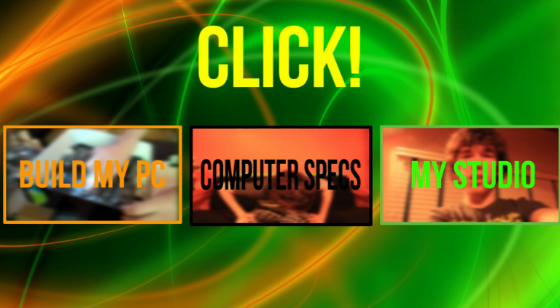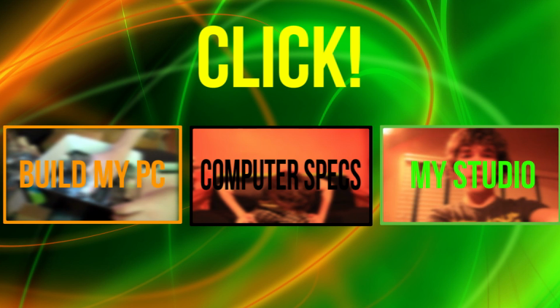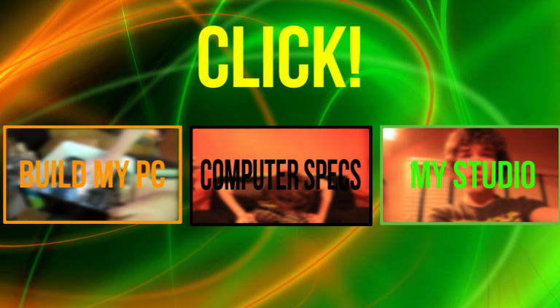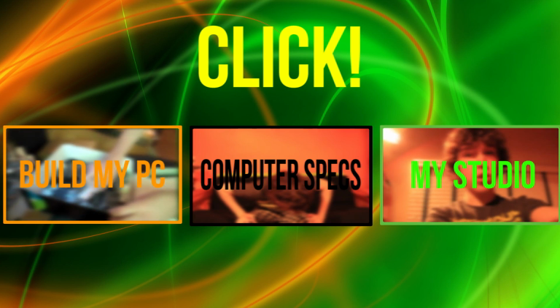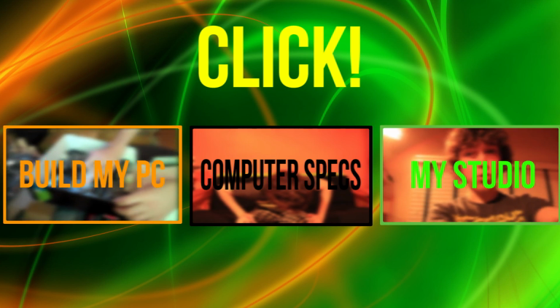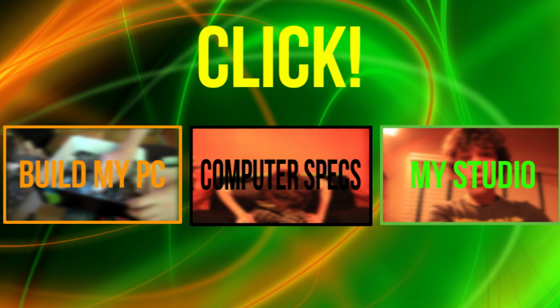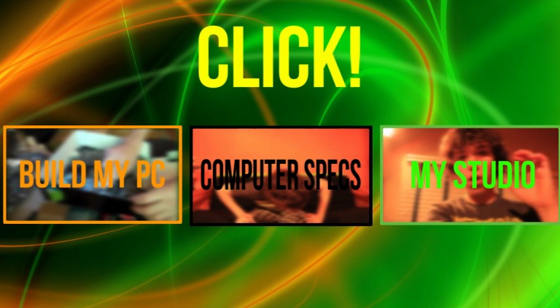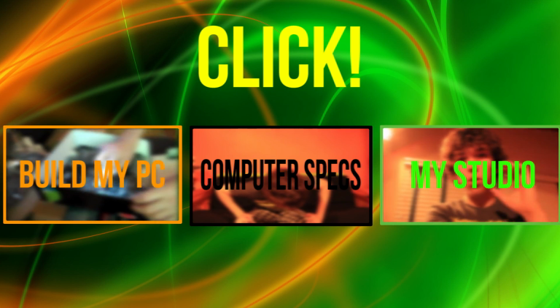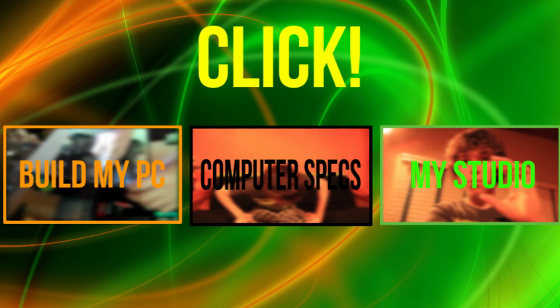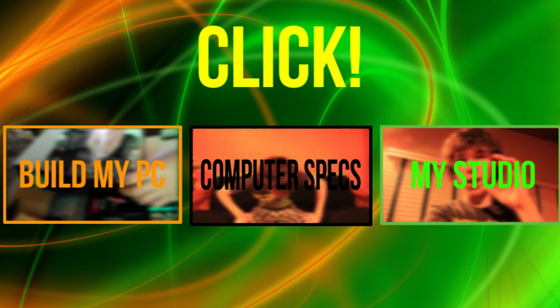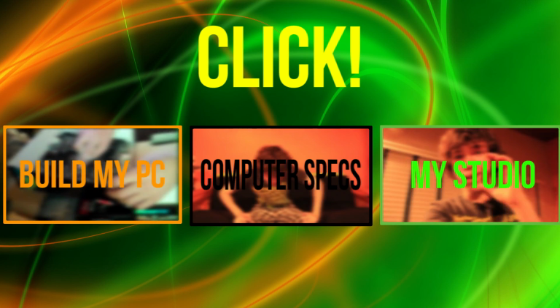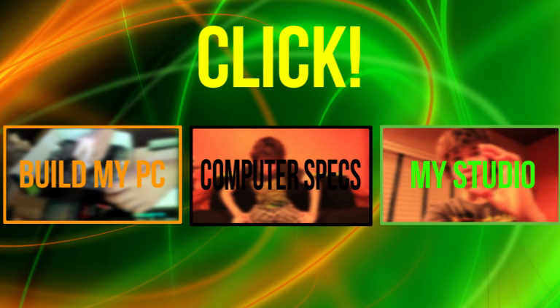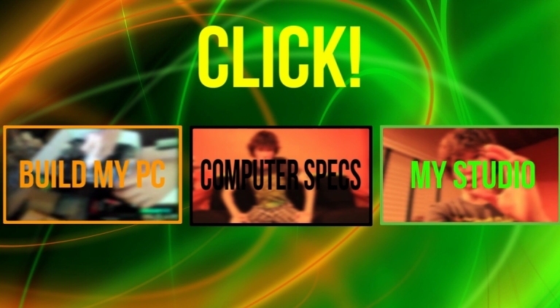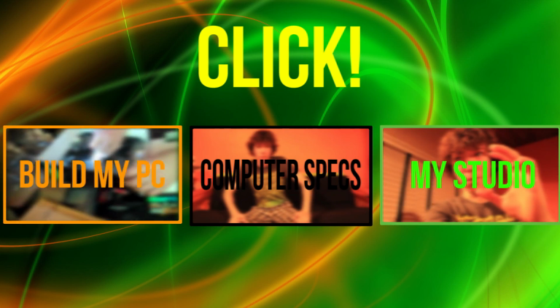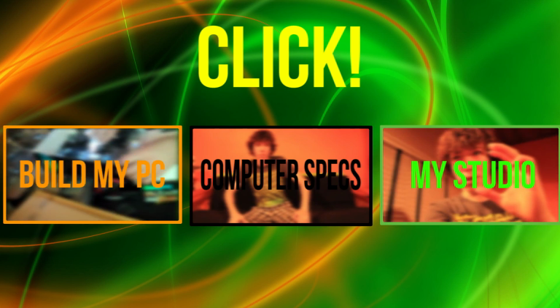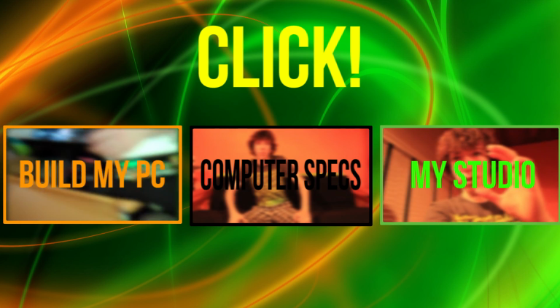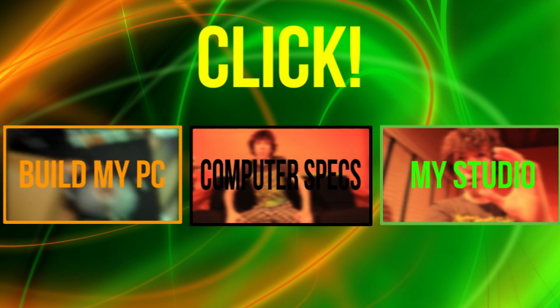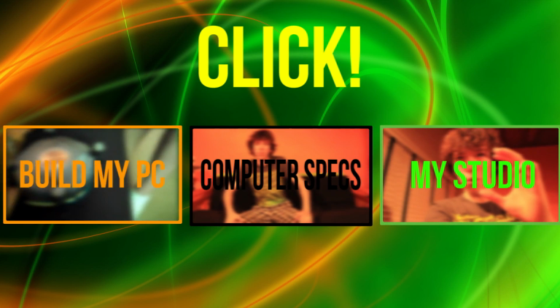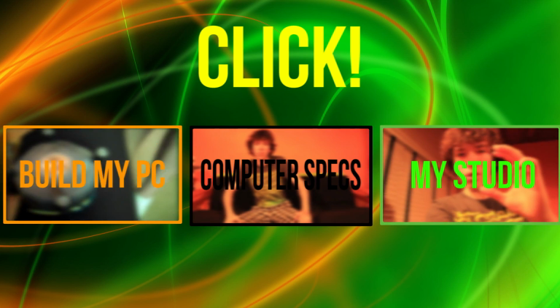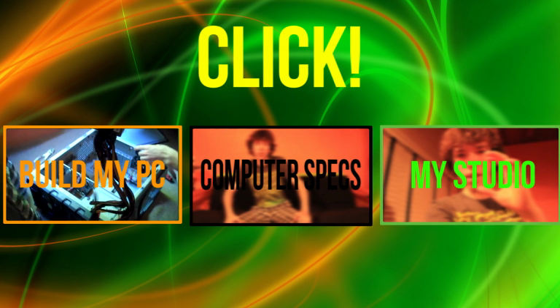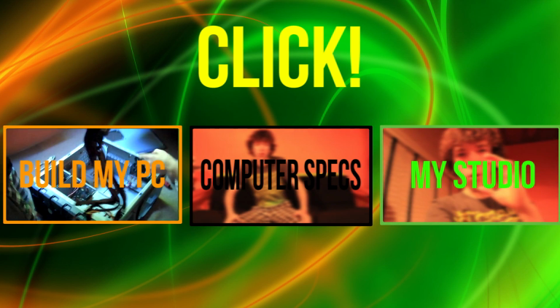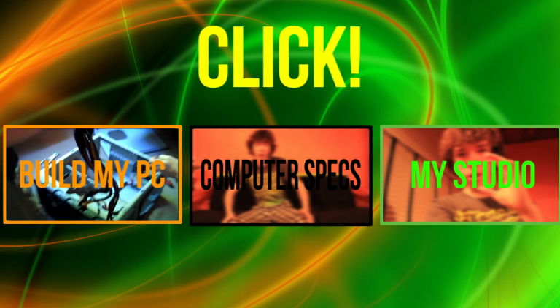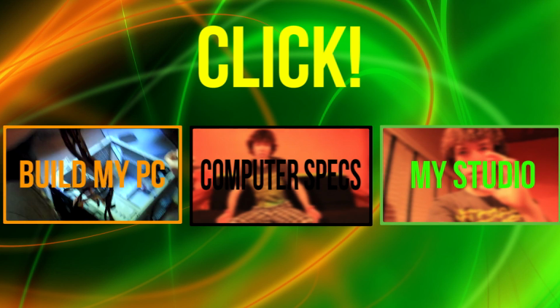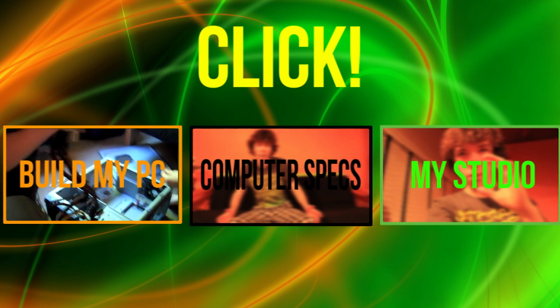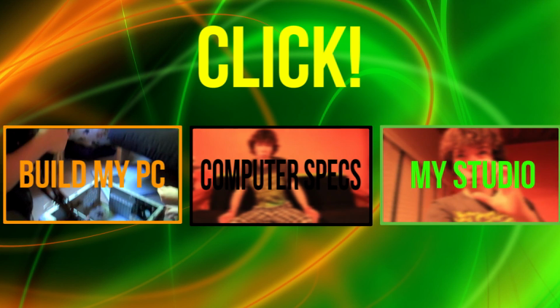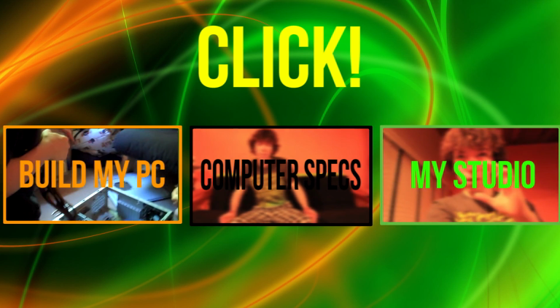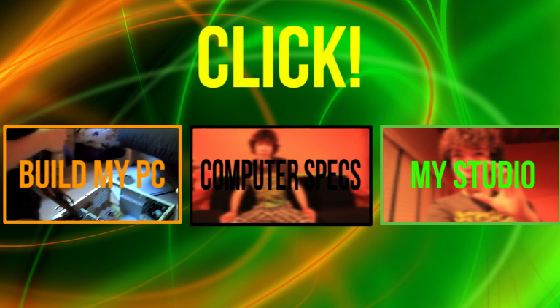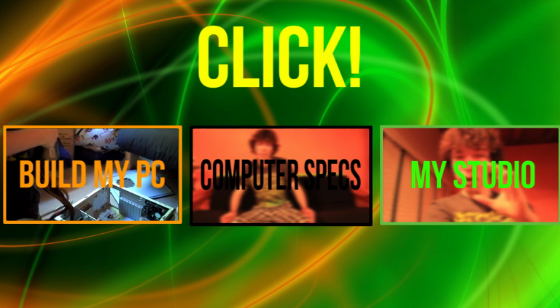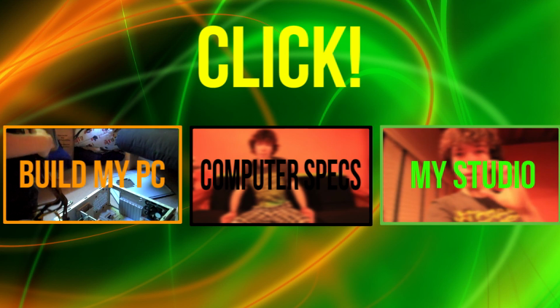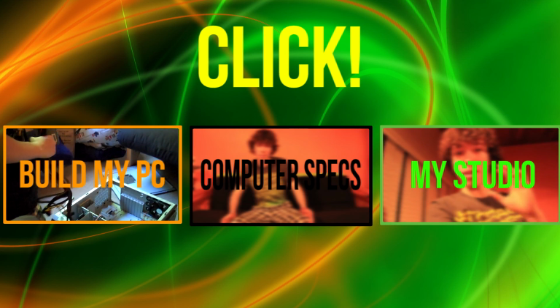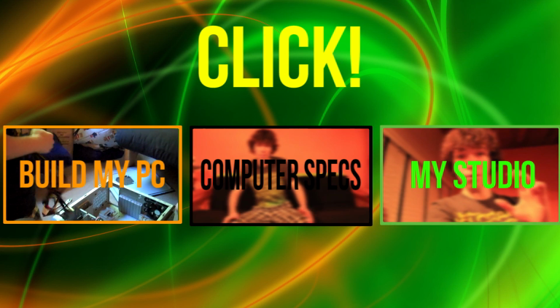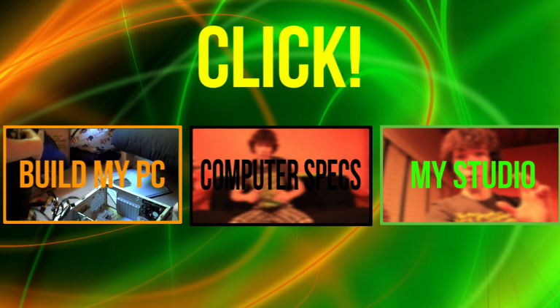Click one of them, and from each one that you click, there will be links and annotations to start you over from the beginning.